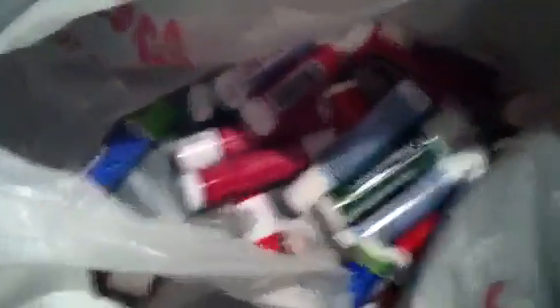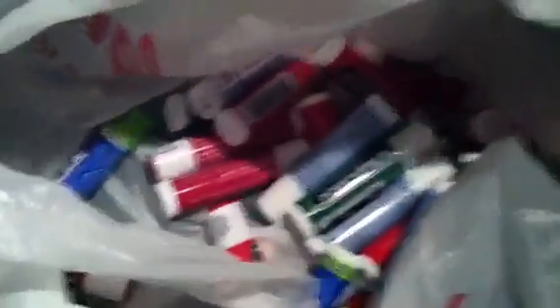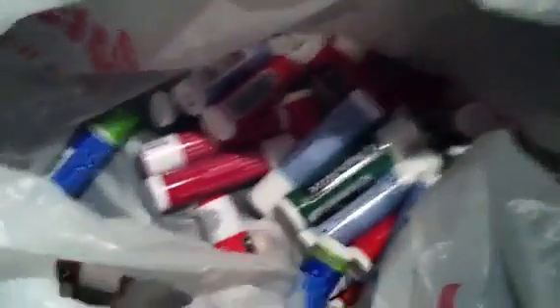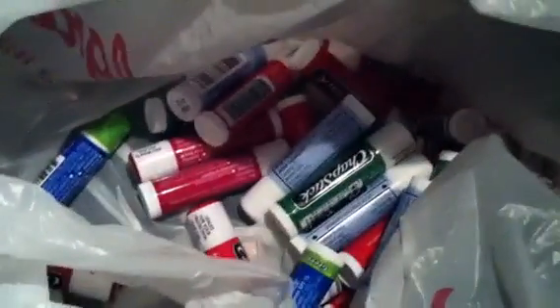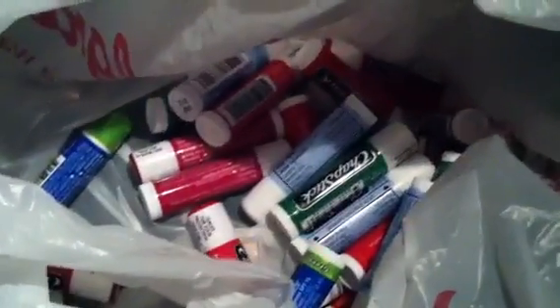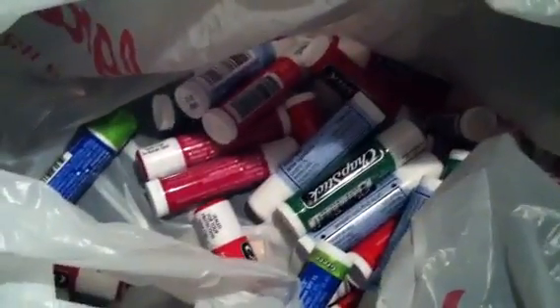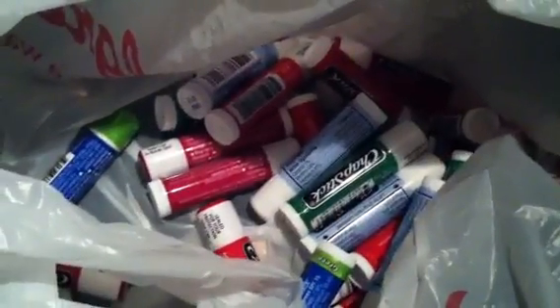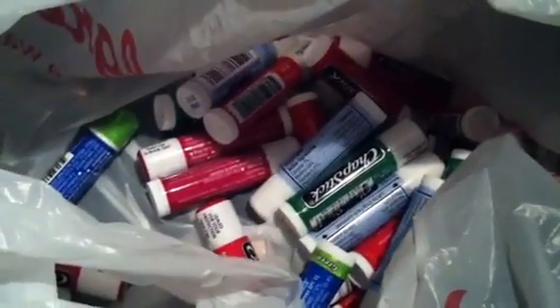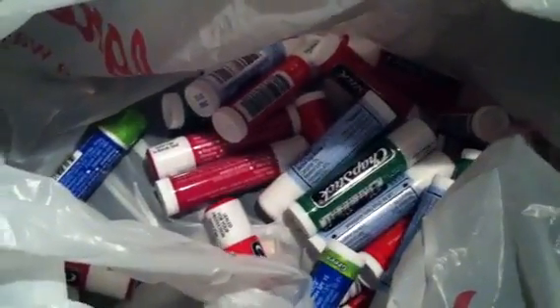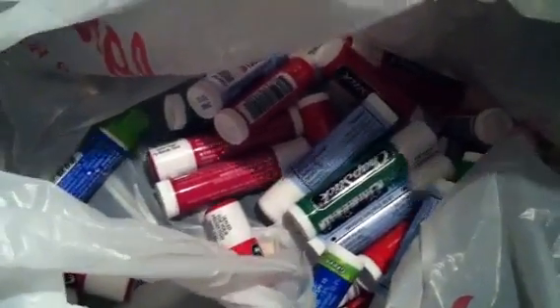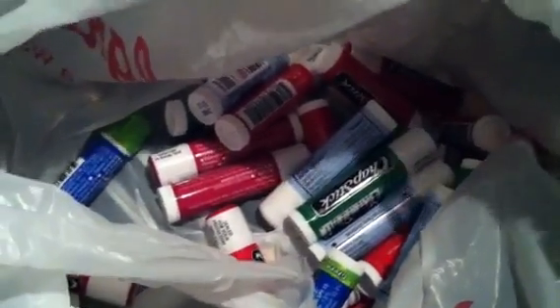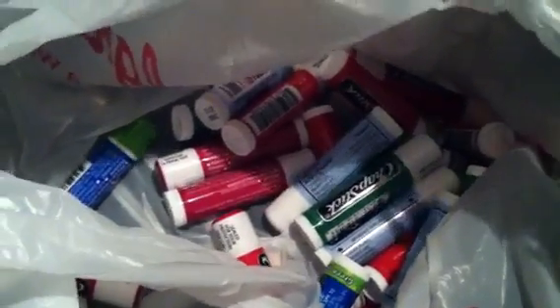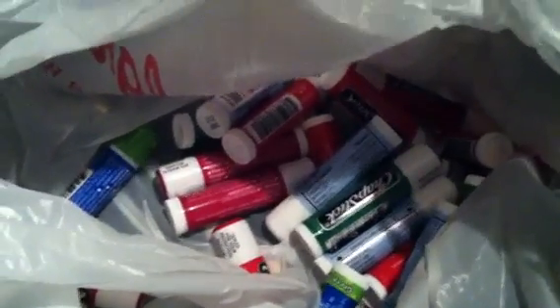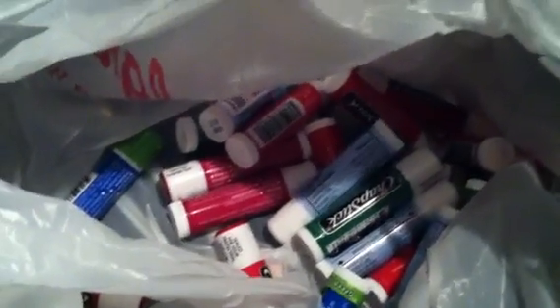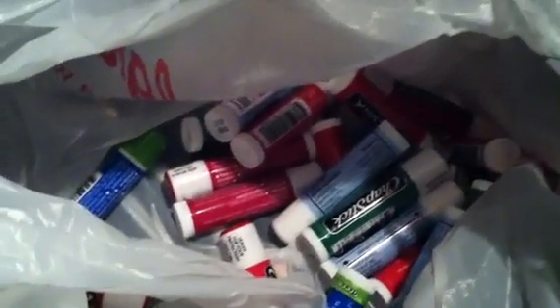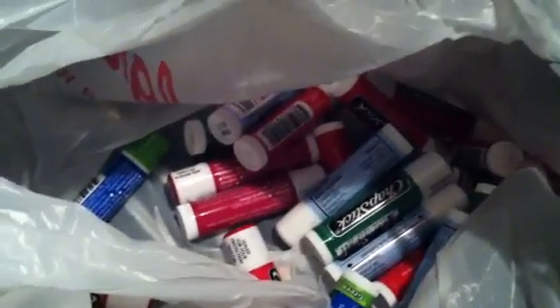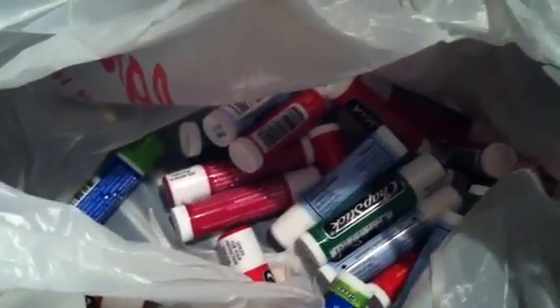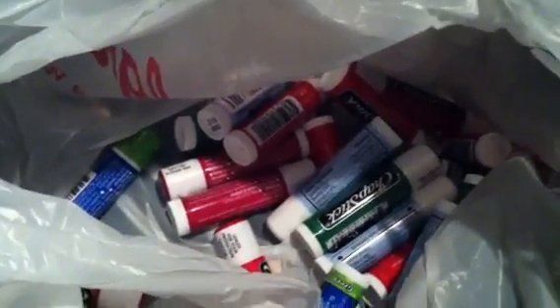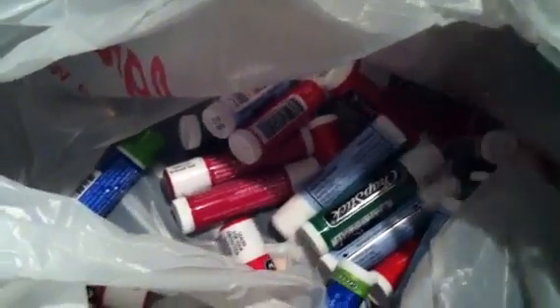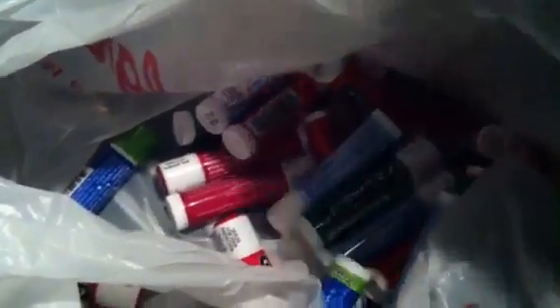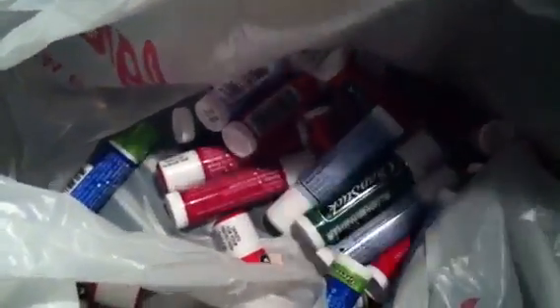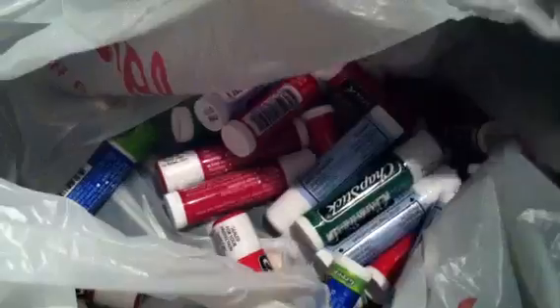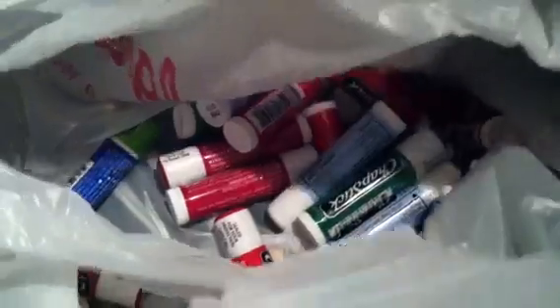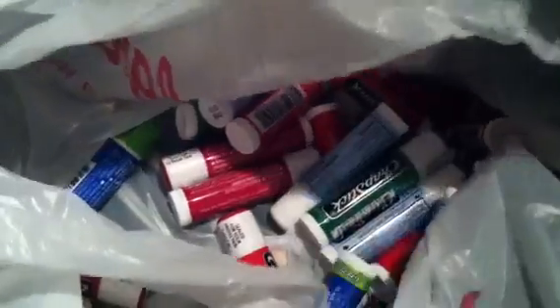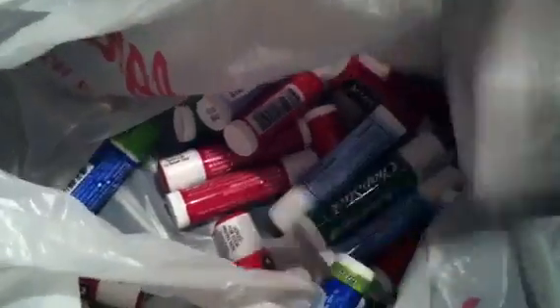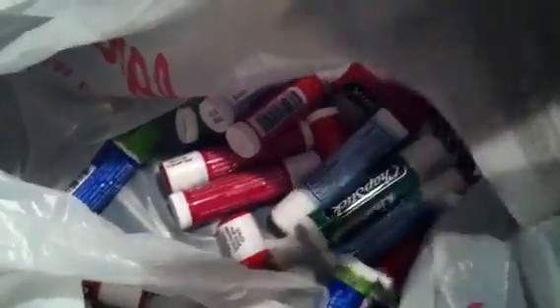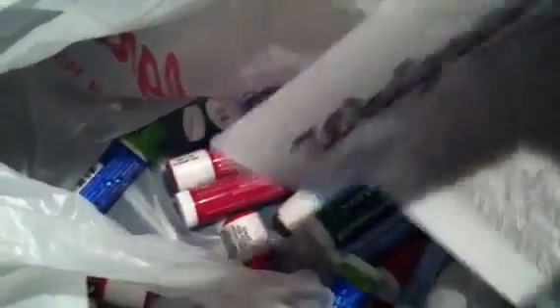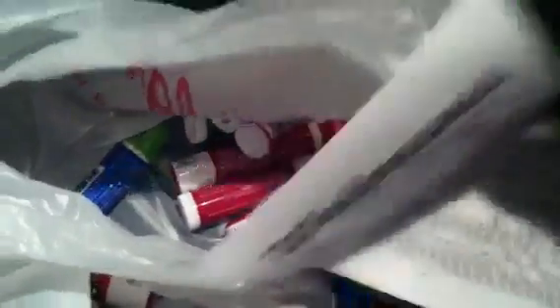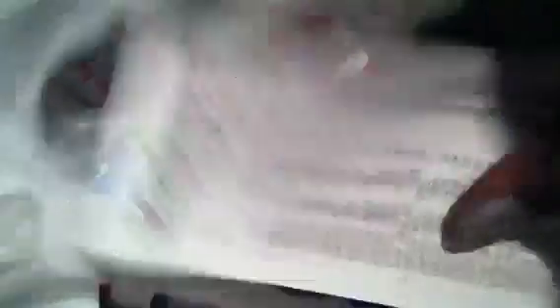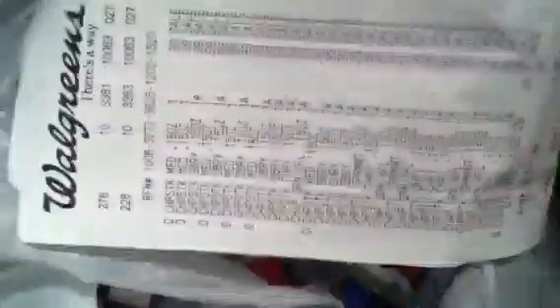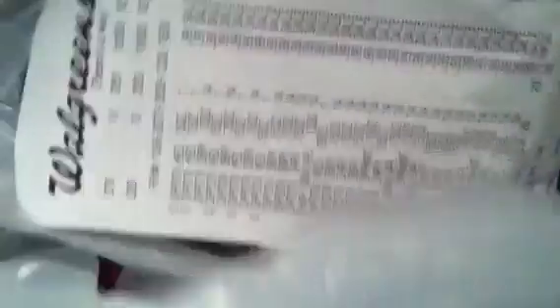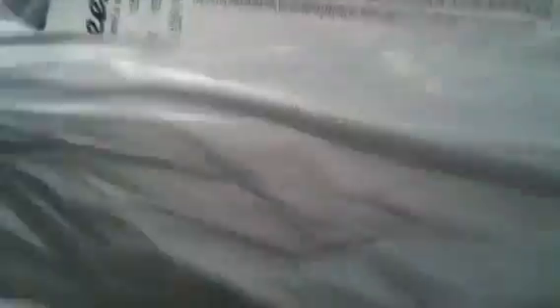There you go — free ChapStick at Walgreens! That's the only thing I got from Walgreens all week, so go get it. Happy shopping, happy savings, bye!